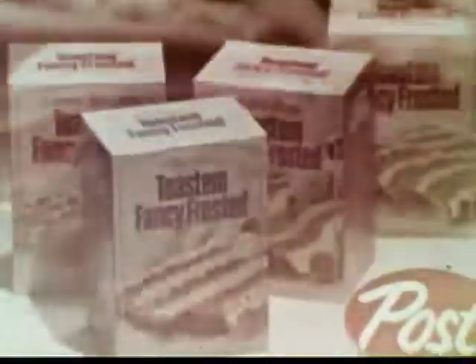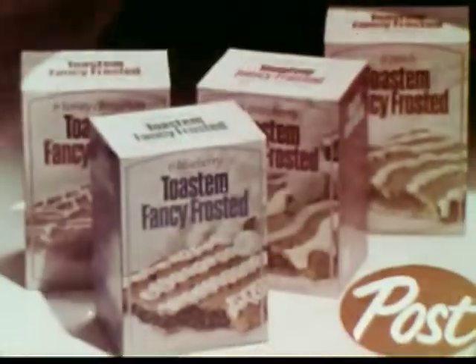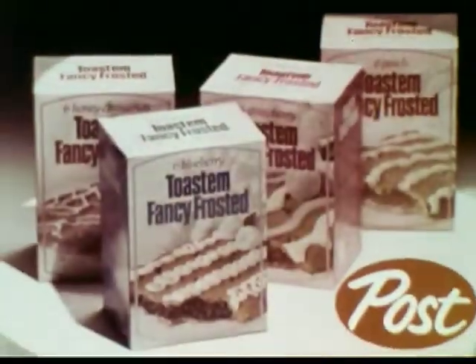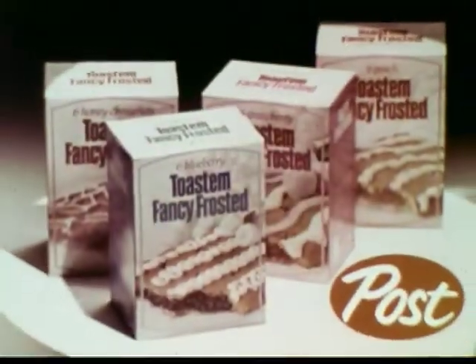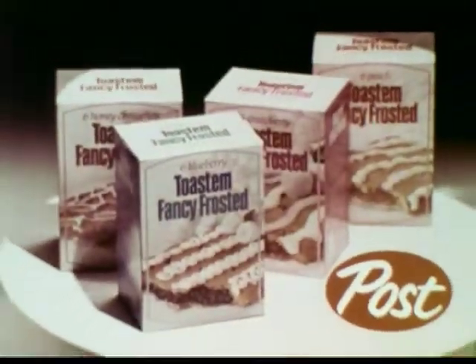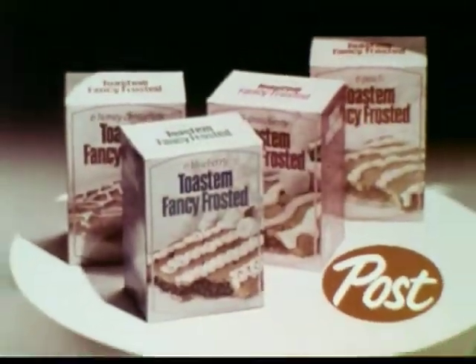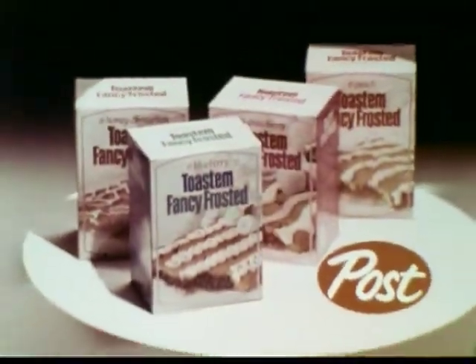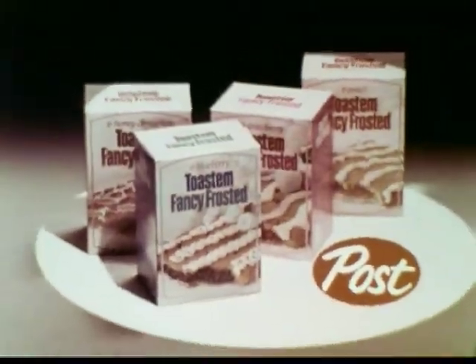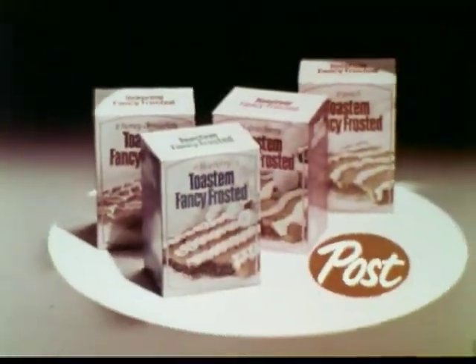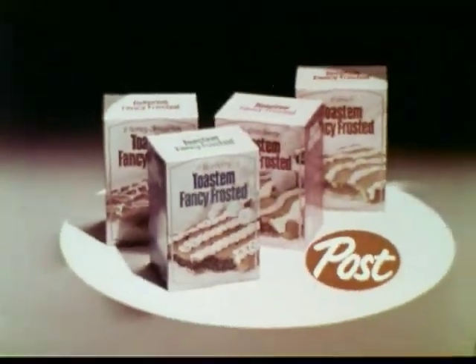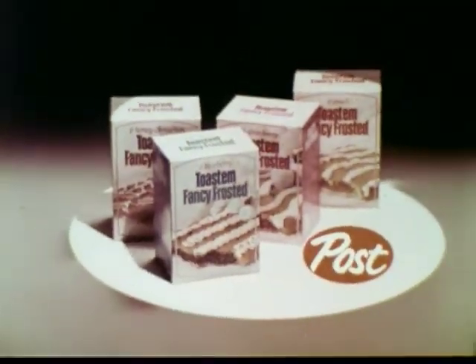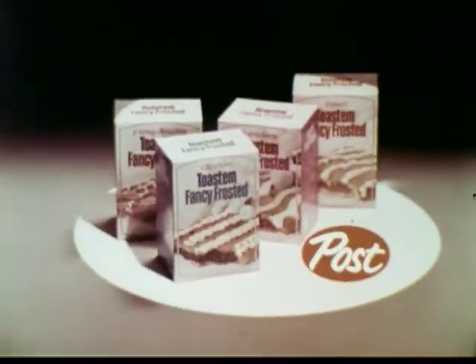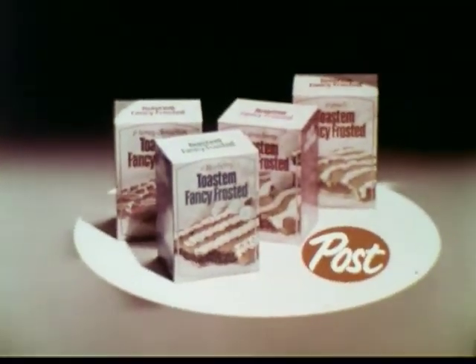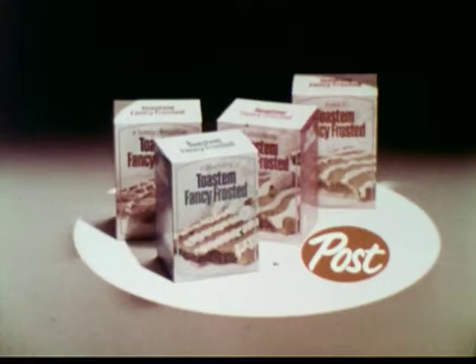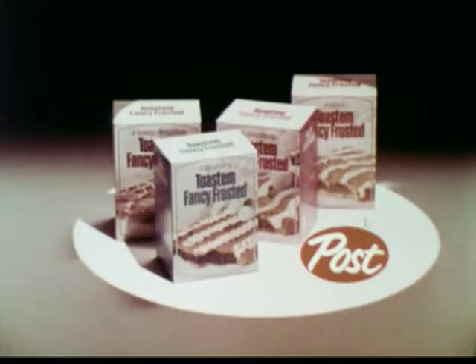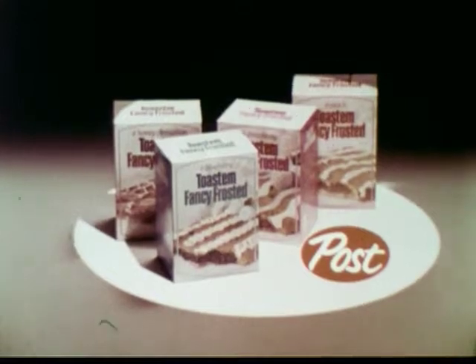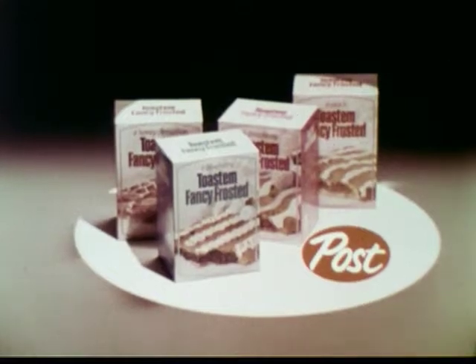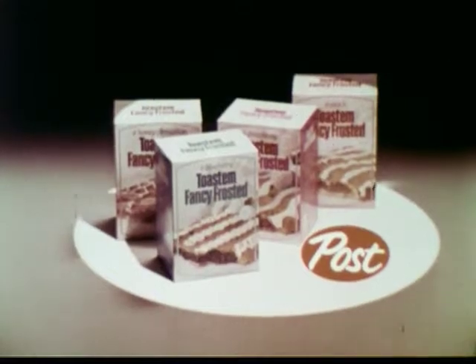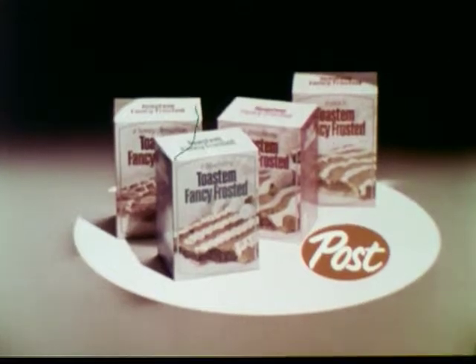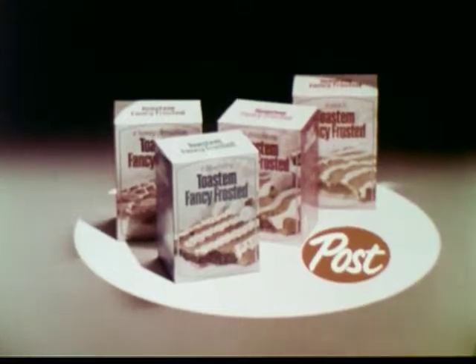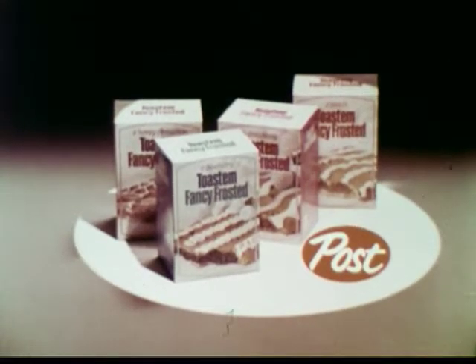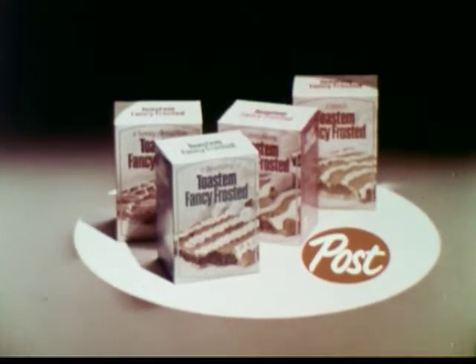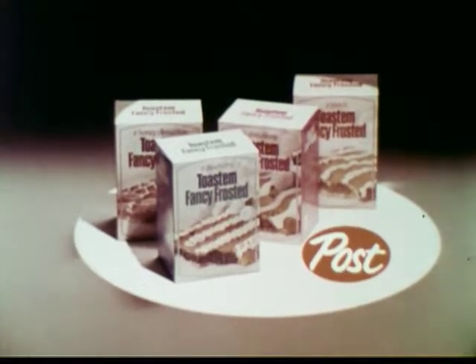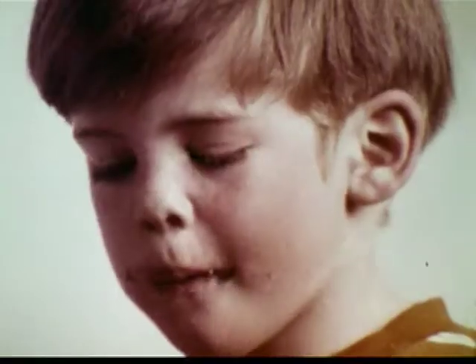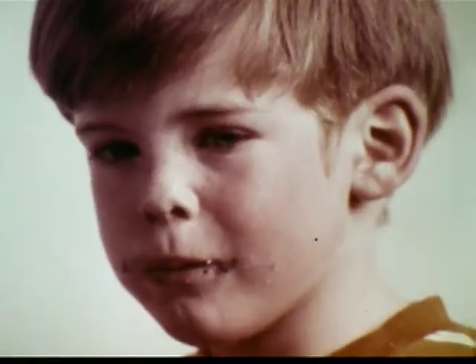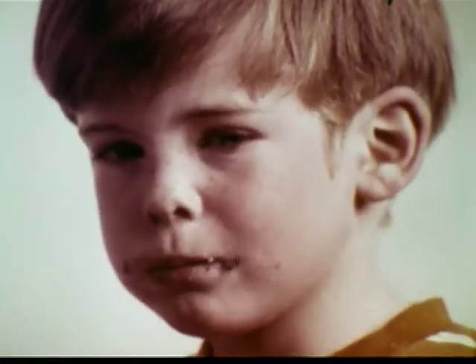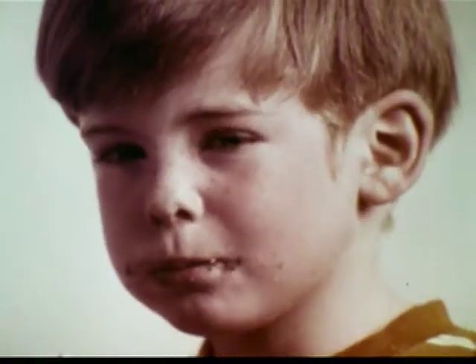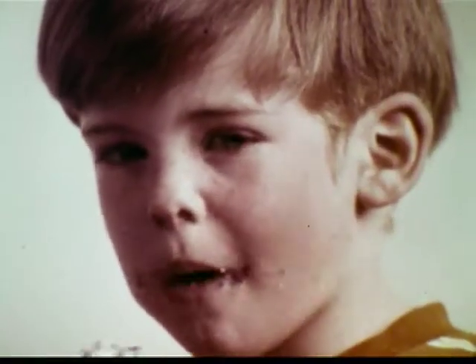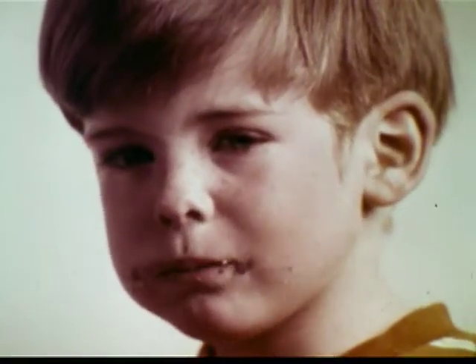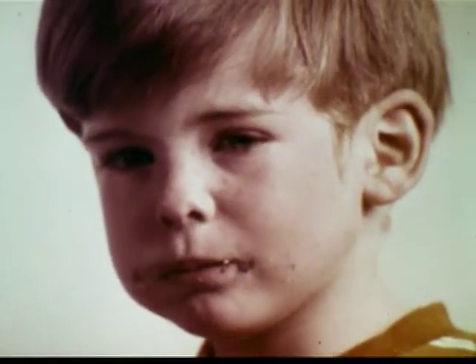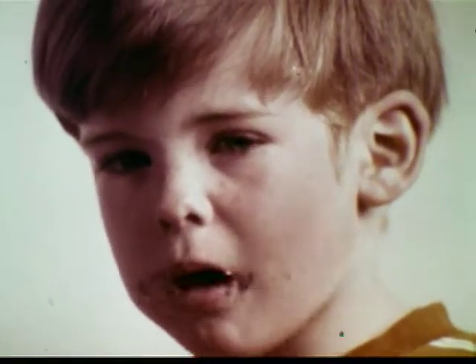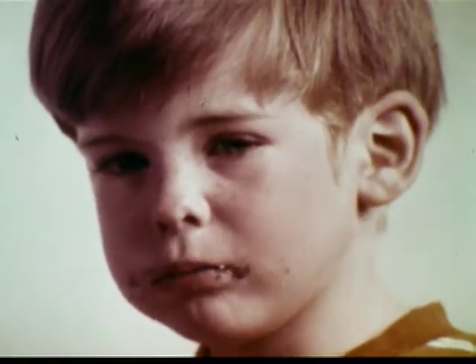New Toast'em Fancy Frosted pop-ups from Post. What well-fed families will wear this season.